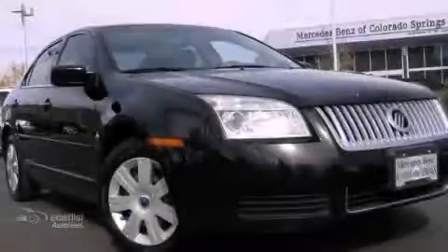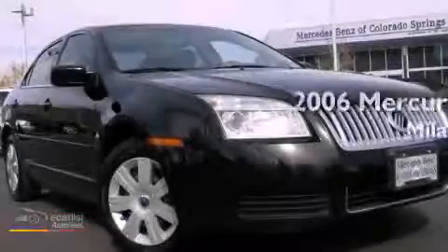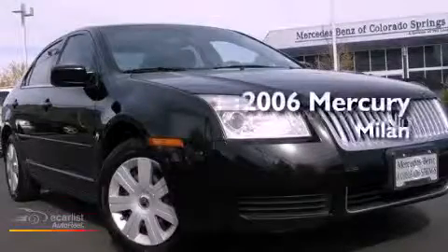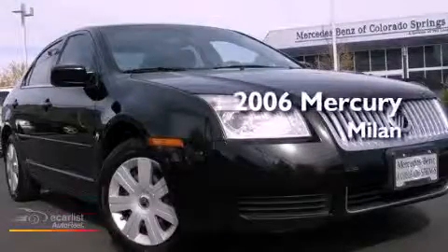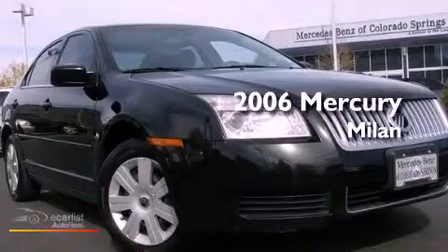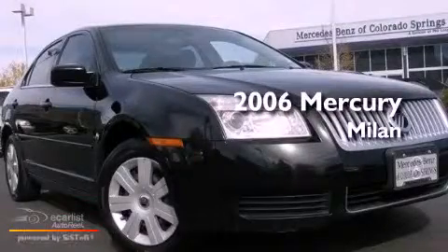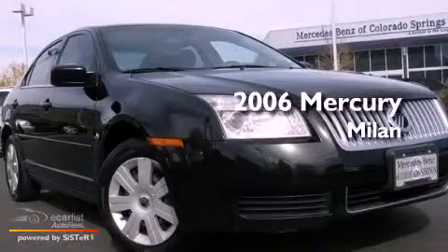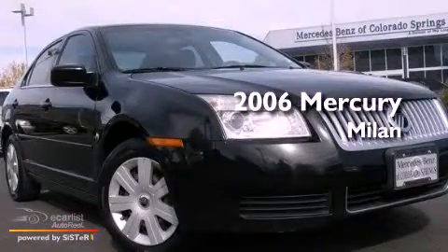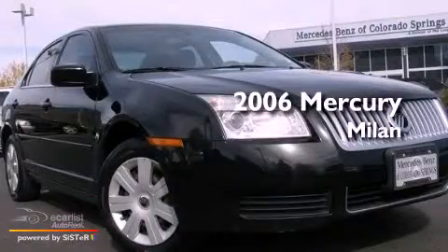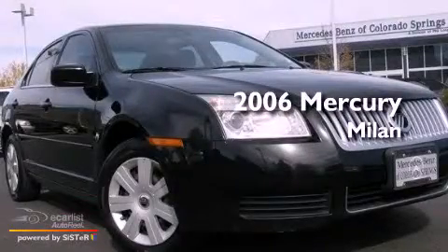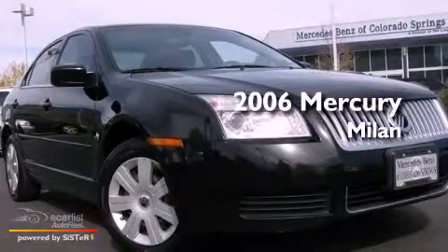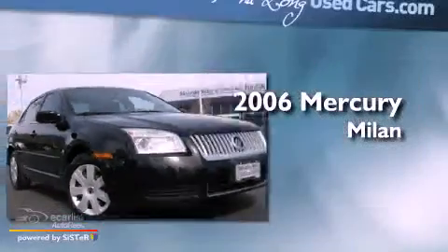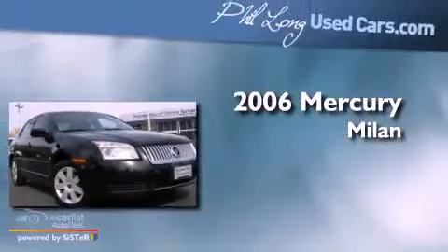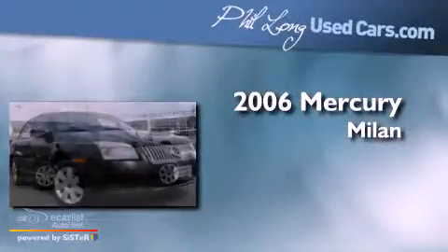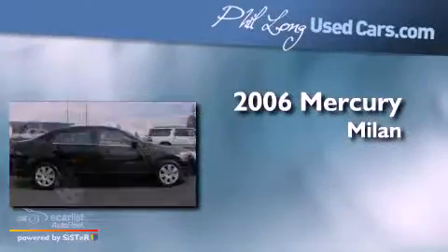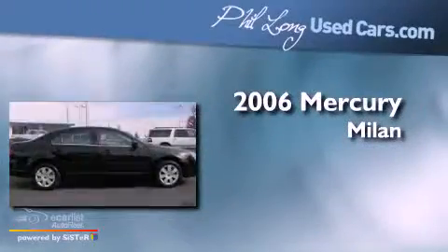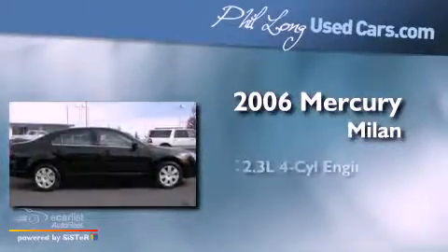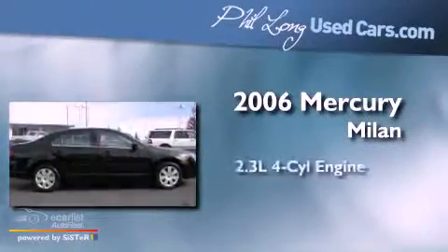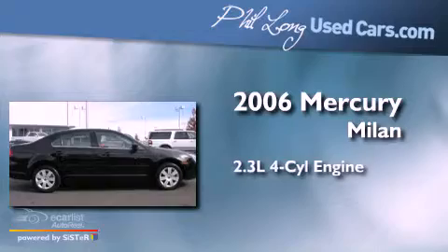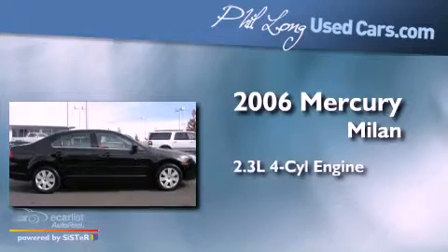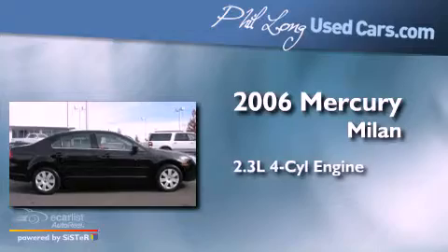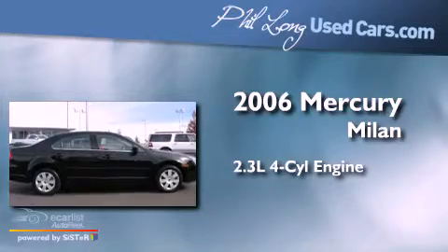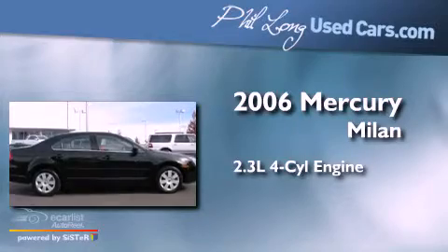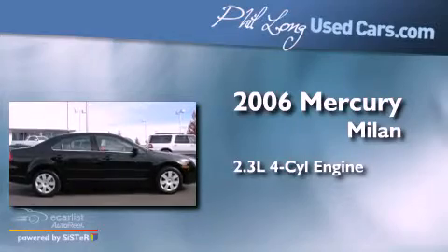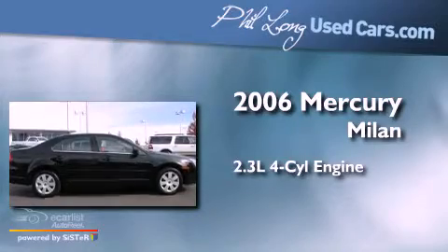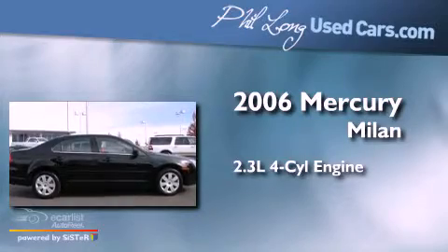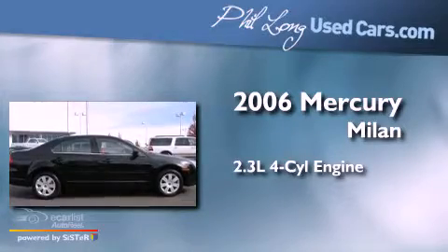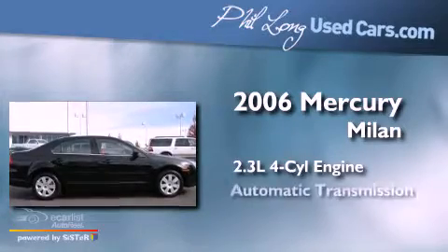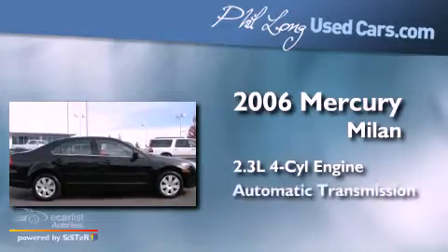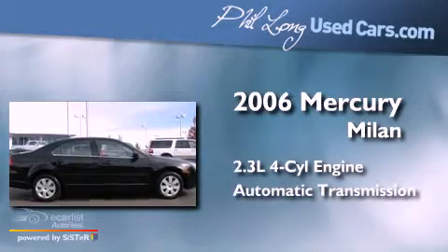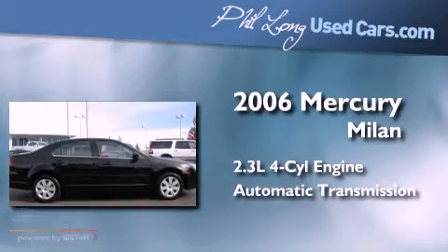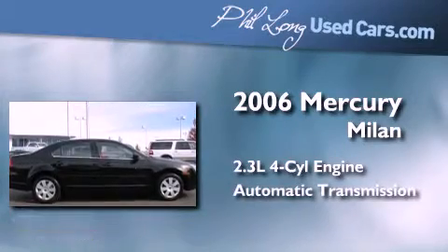This is a 2006 Mercury Milan. It has a 2.3-liter four-cylinder engine and an automatic transmission.